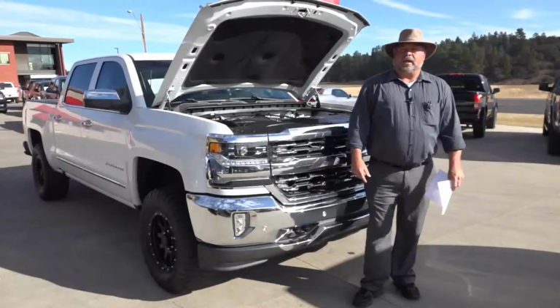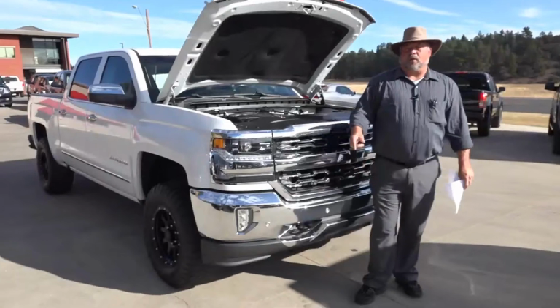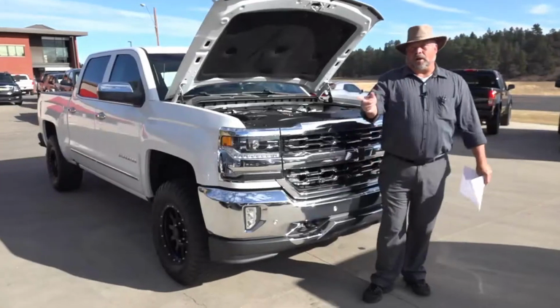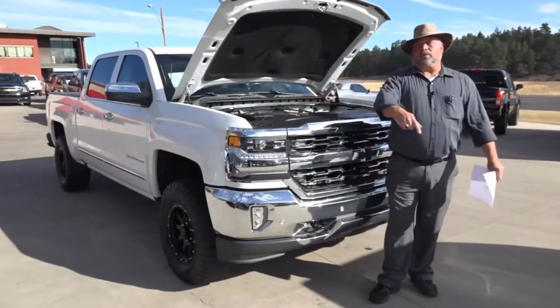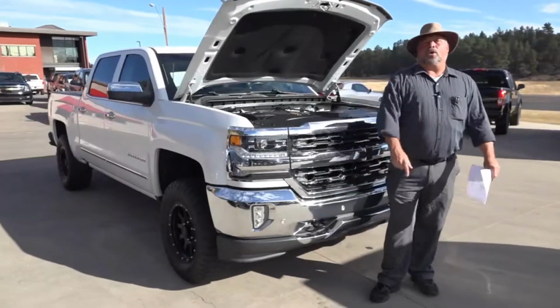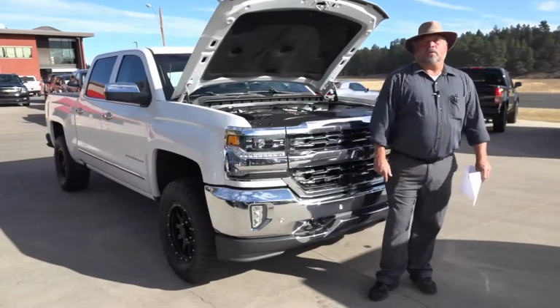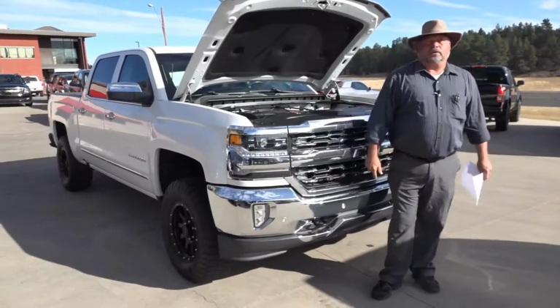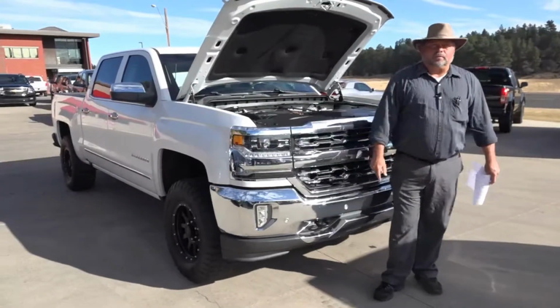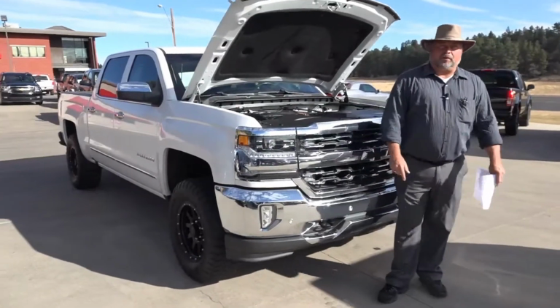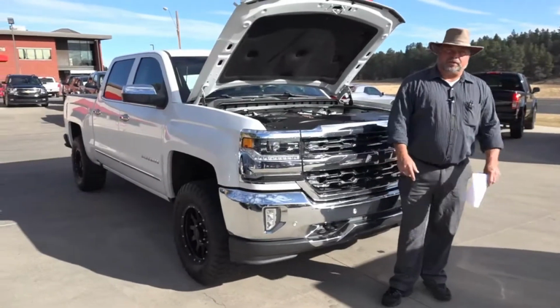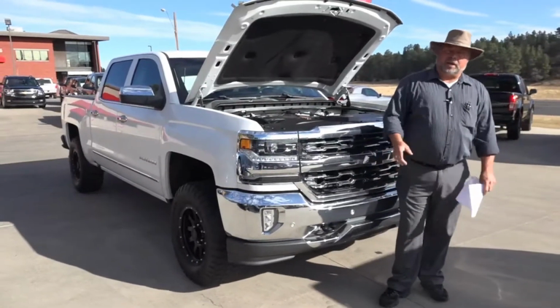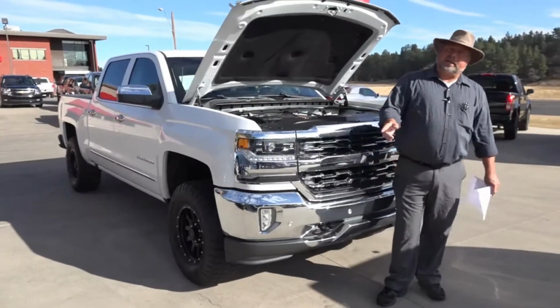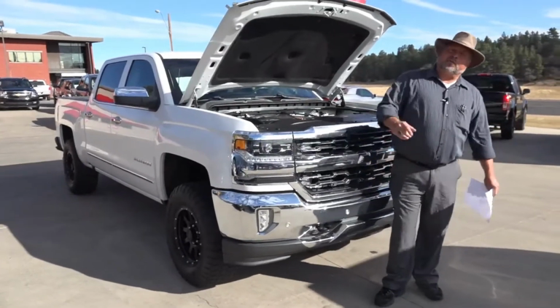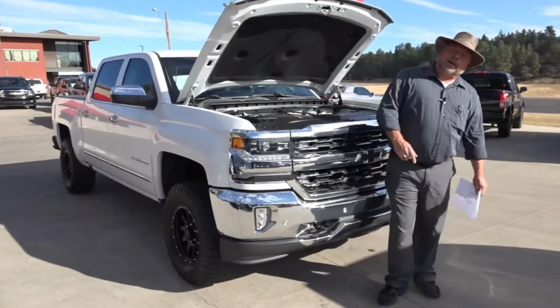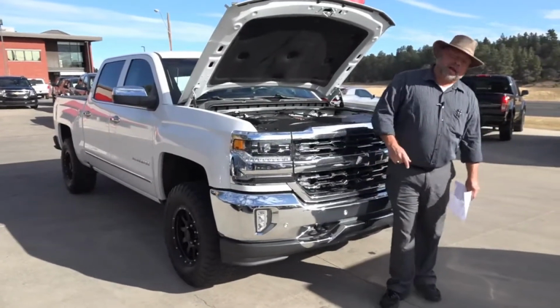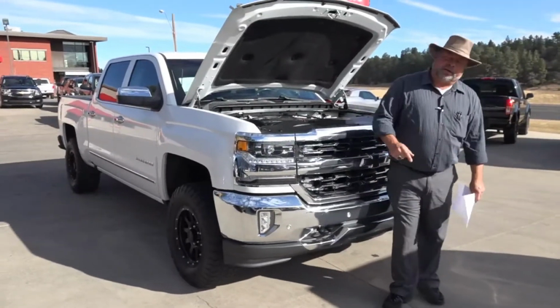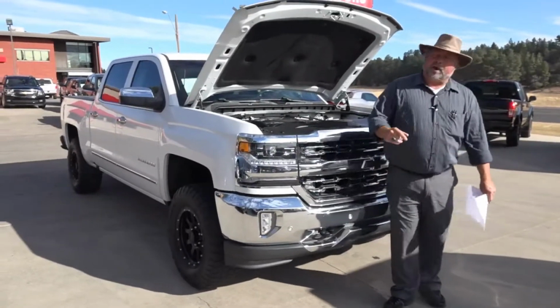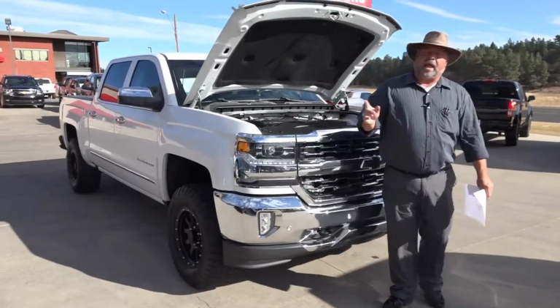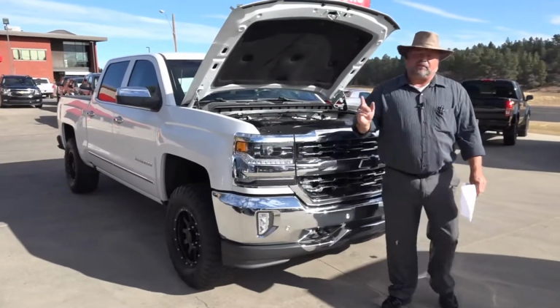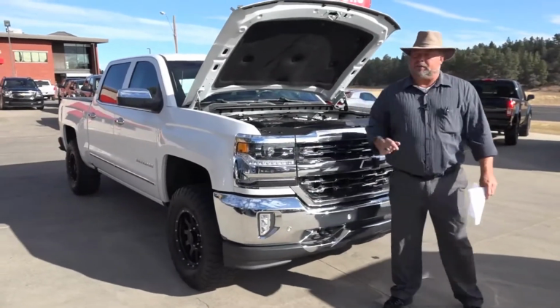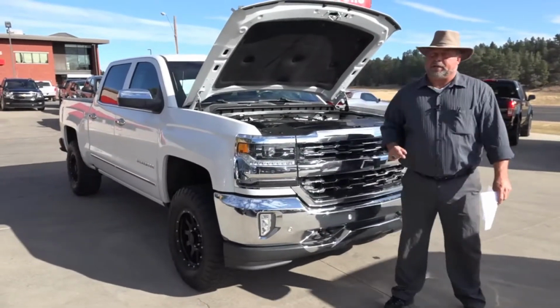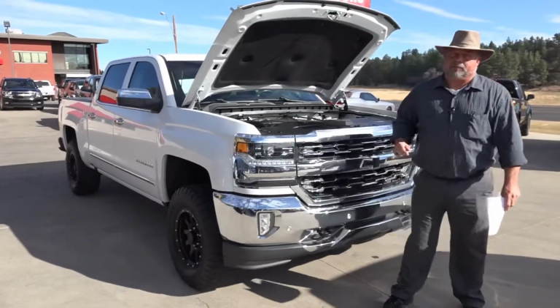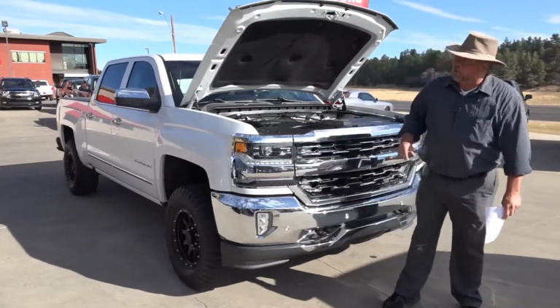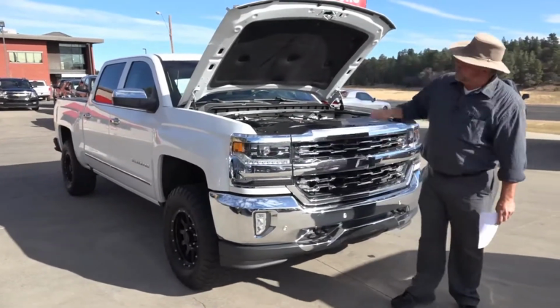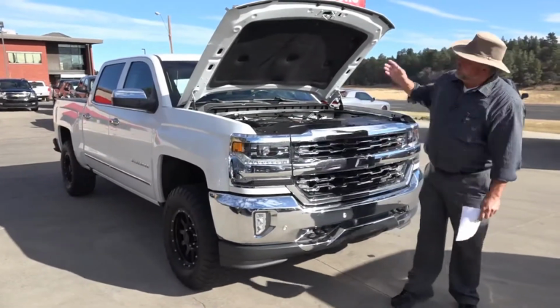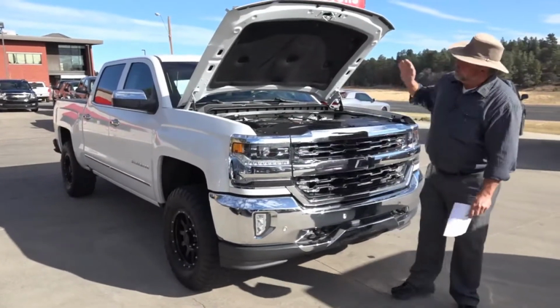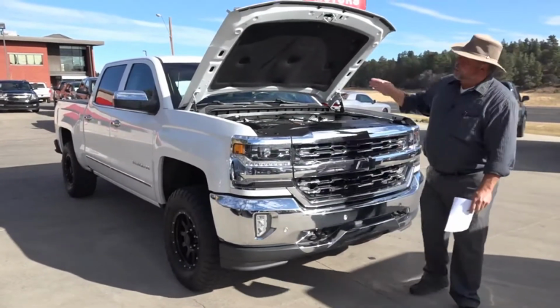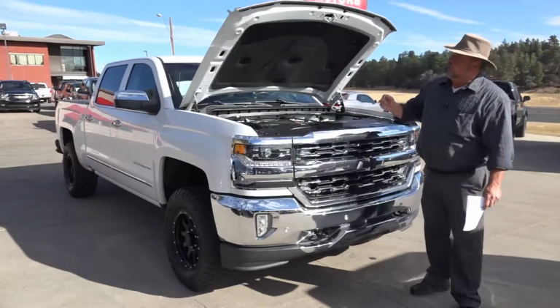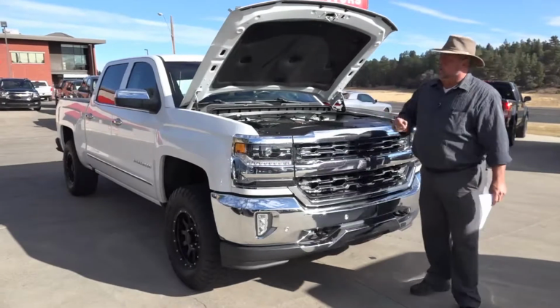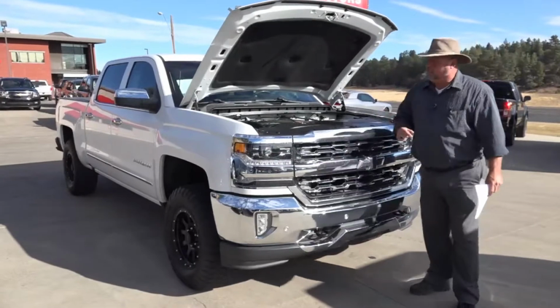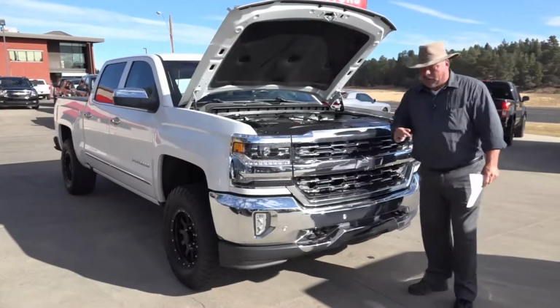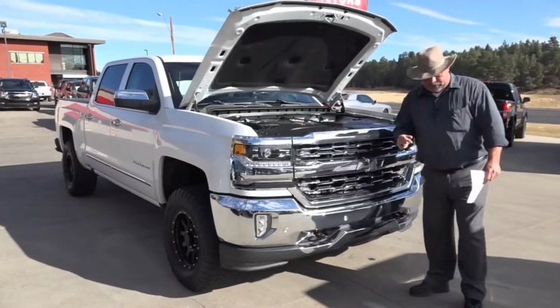Hey, welcome to Horn Motors. Big Rich here. I've got a great half-ton pickup for you, probably one of my favorites.